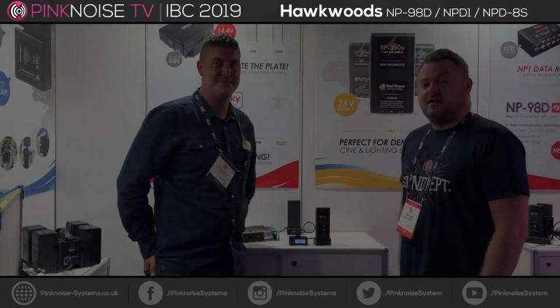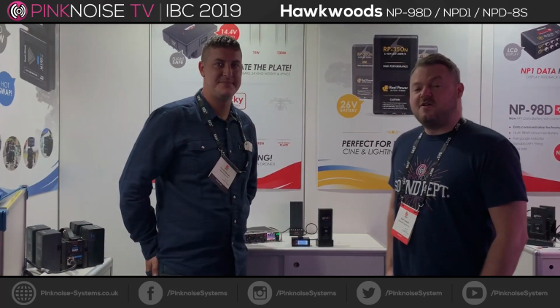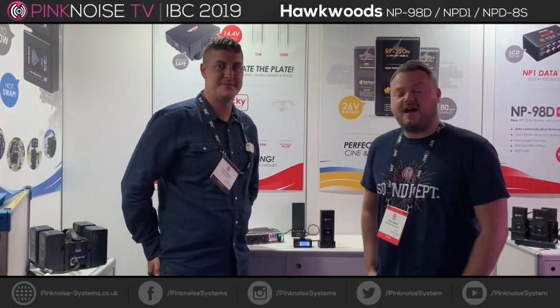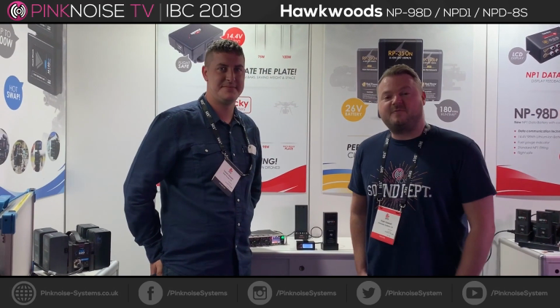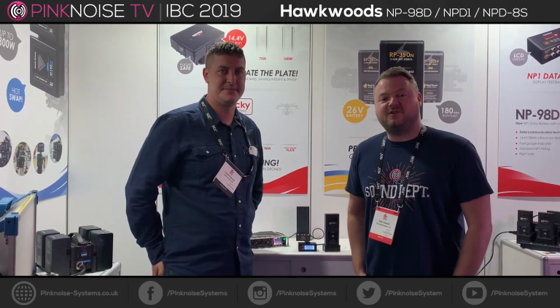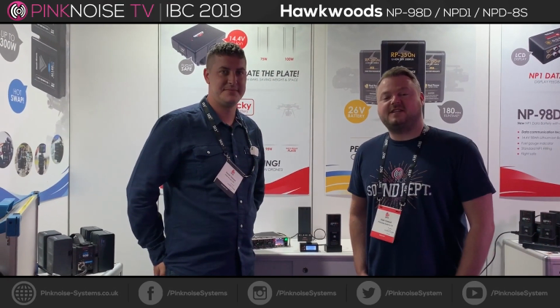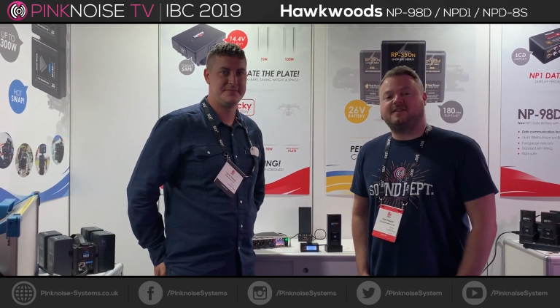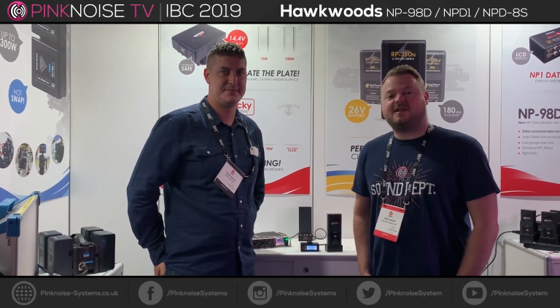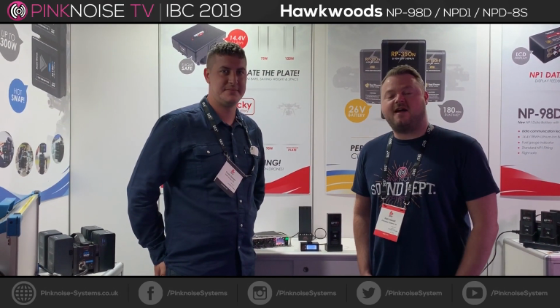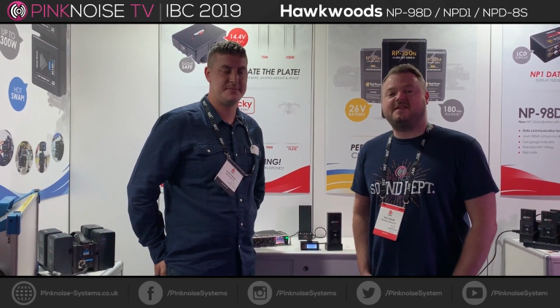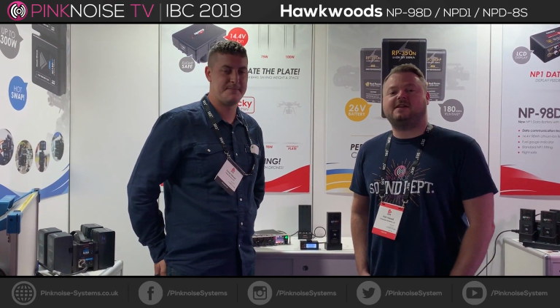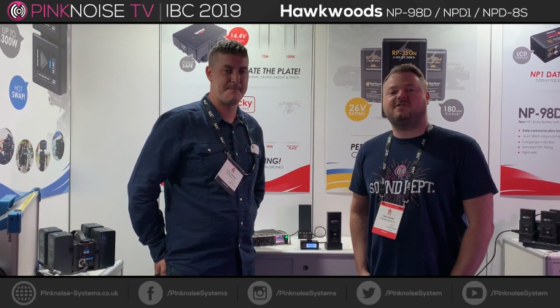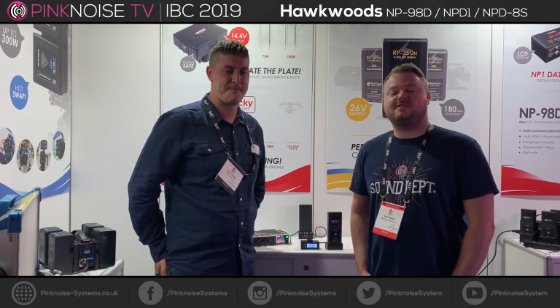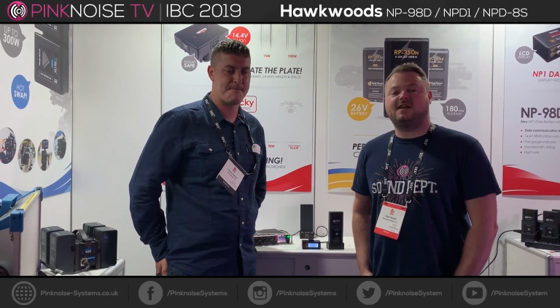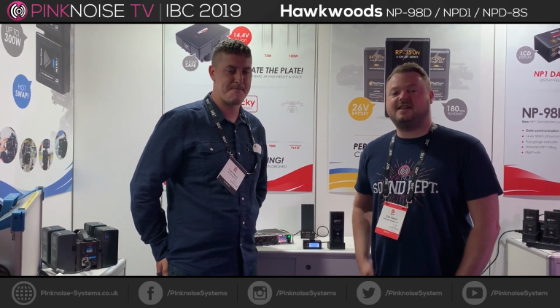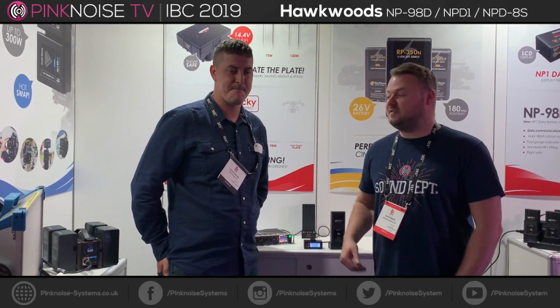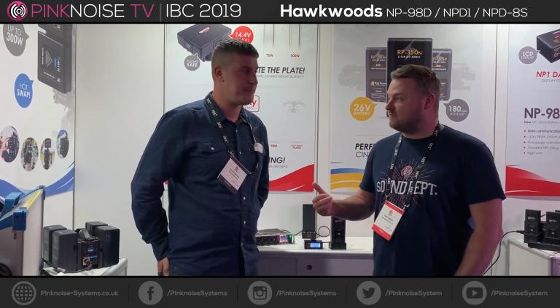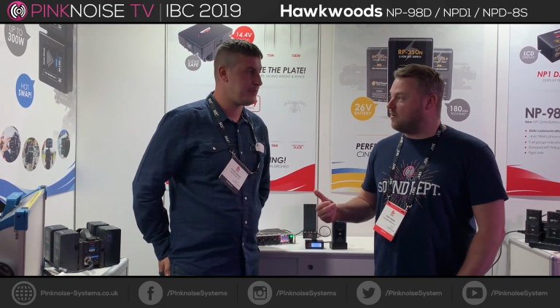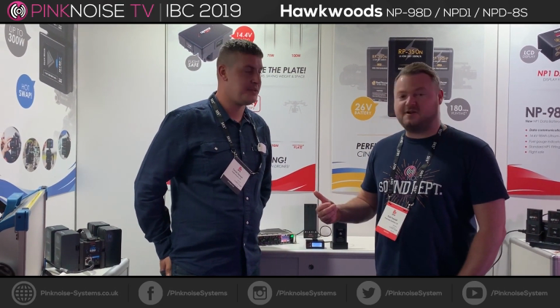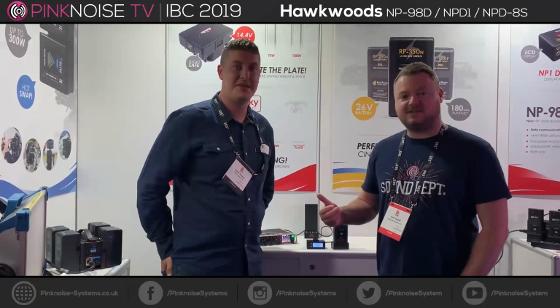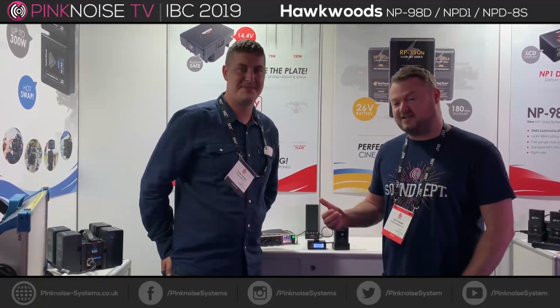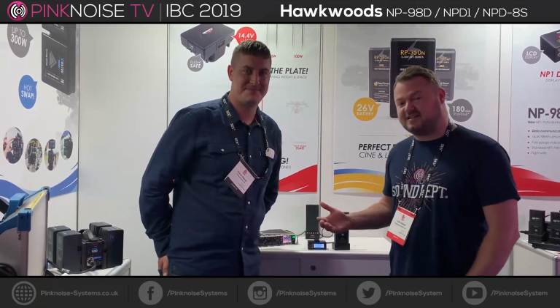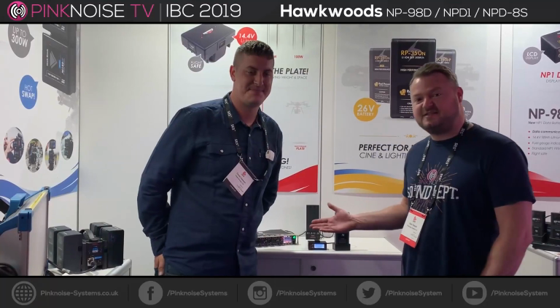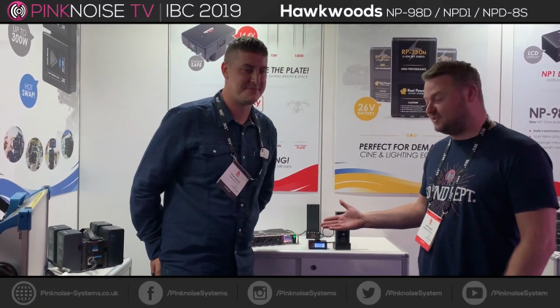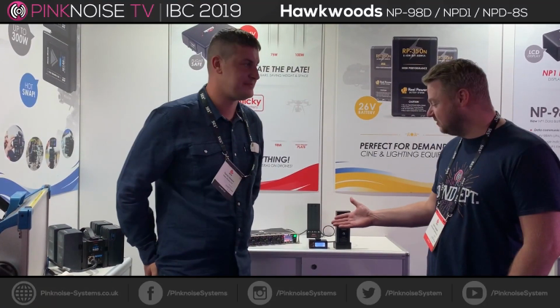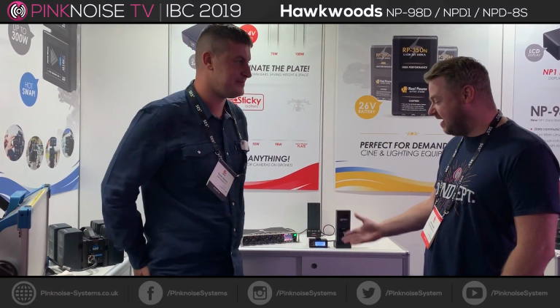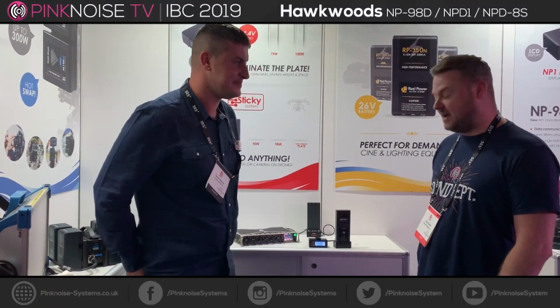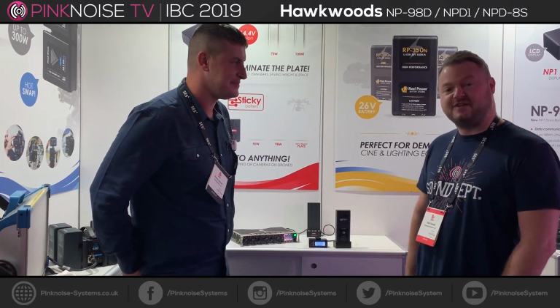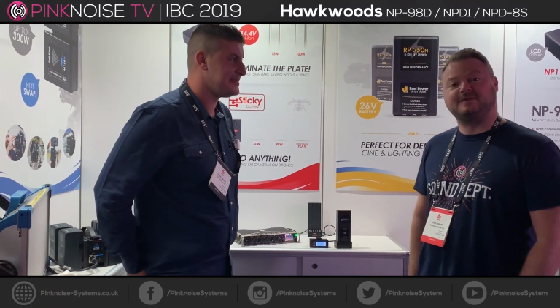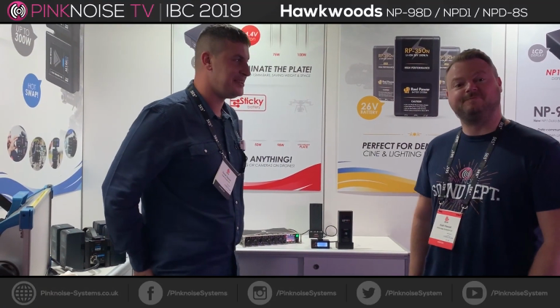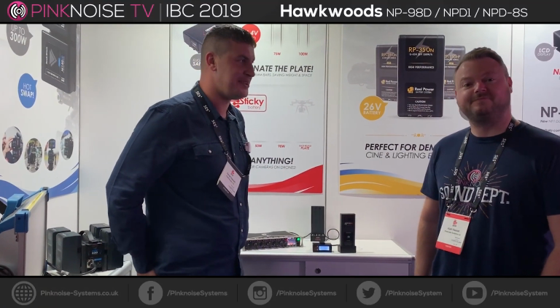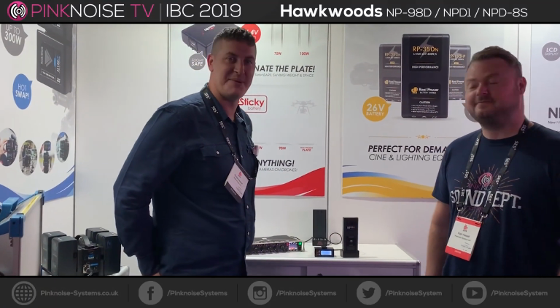Hello, Kaio Pink Noise Systems here at IBC 2019 with Dan from Hawkwoods. He's going to tell us about his new smart batteries.